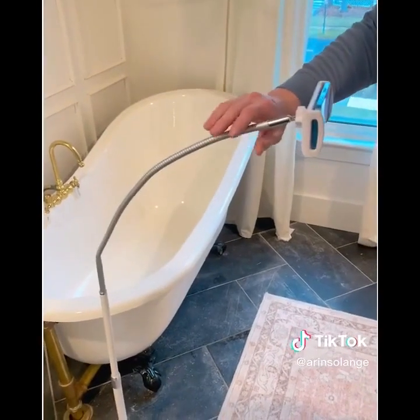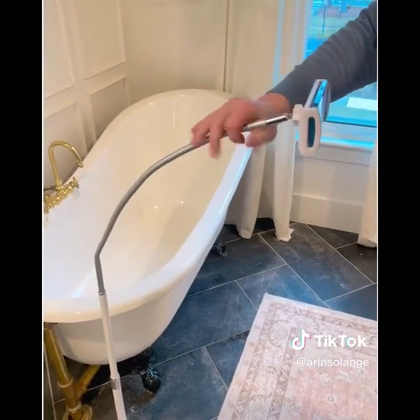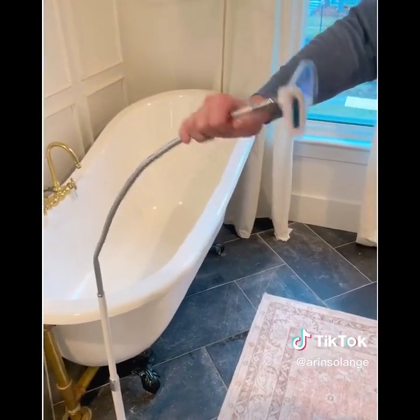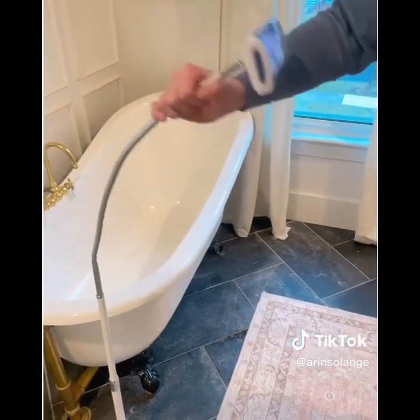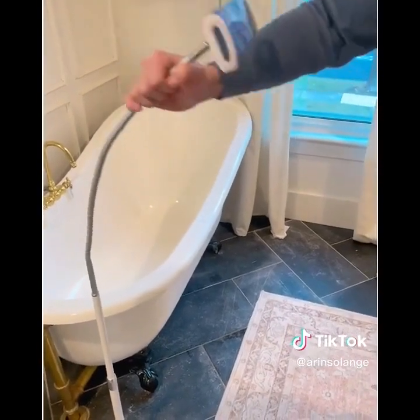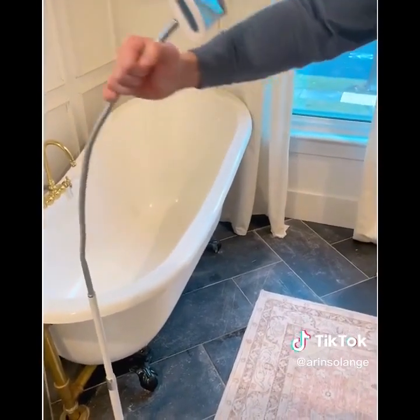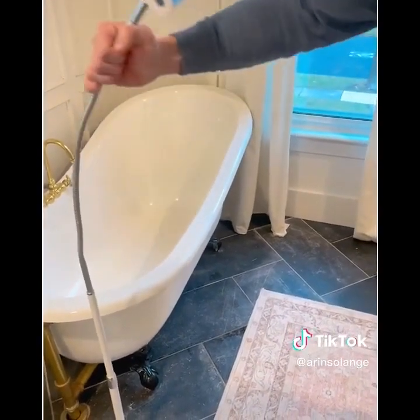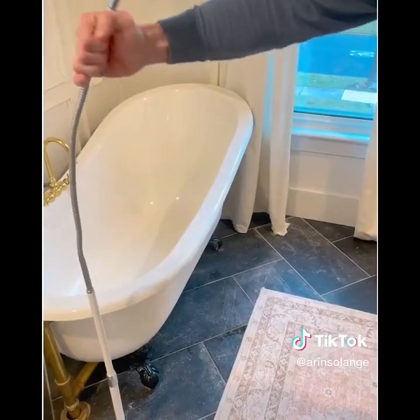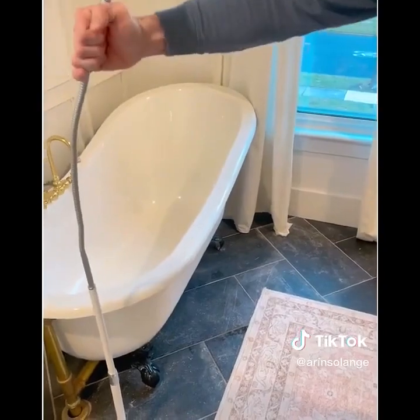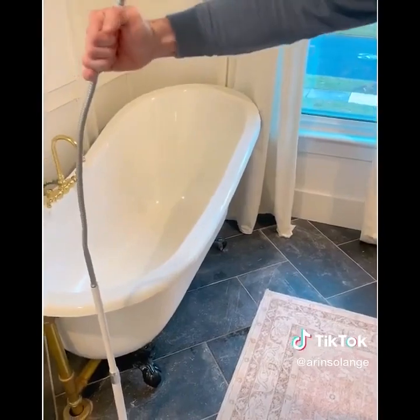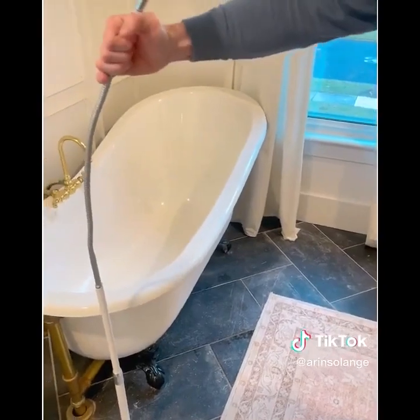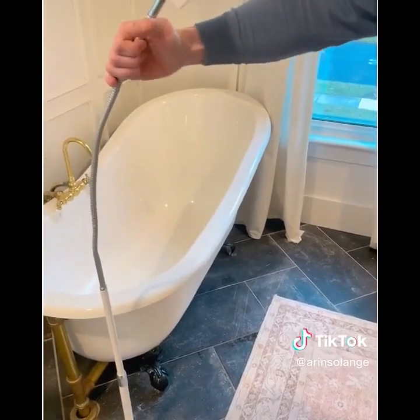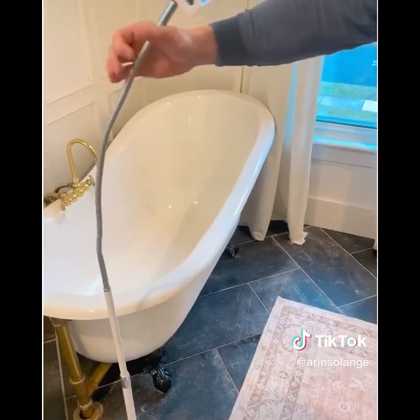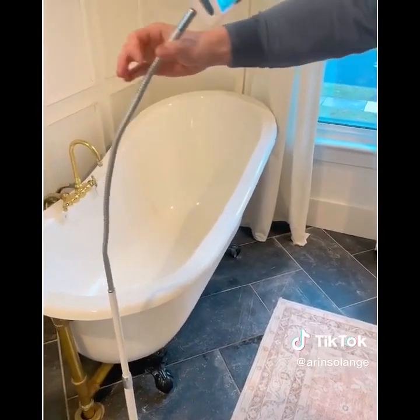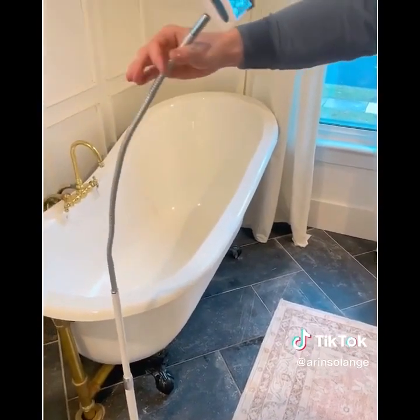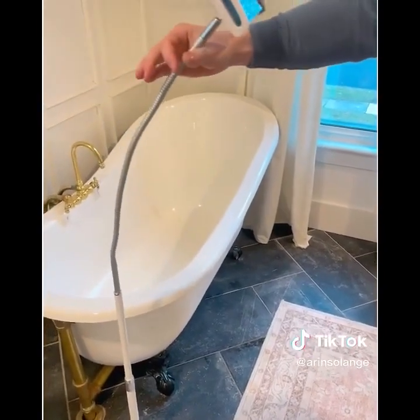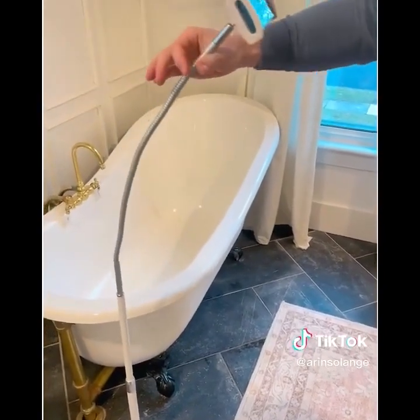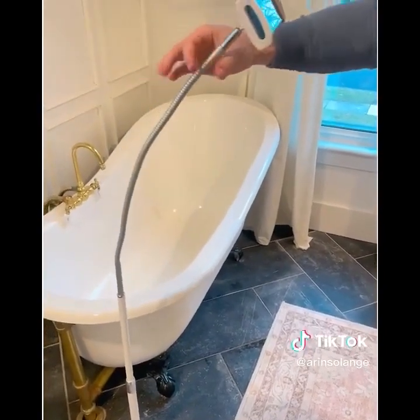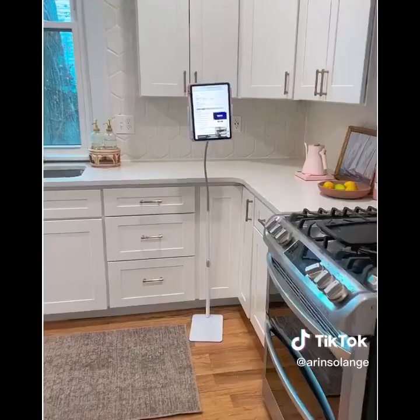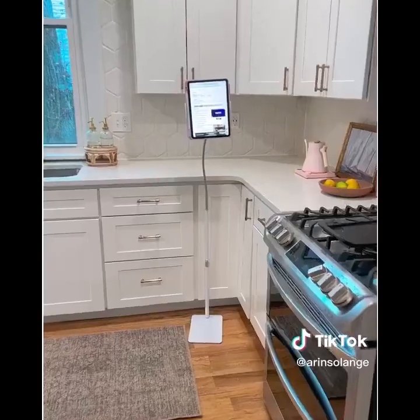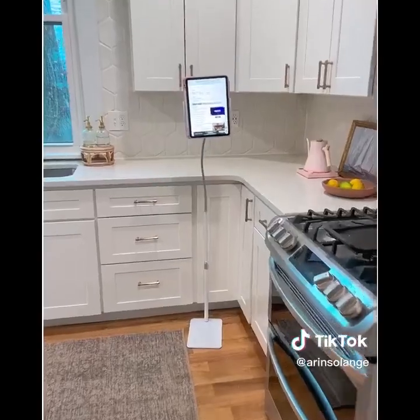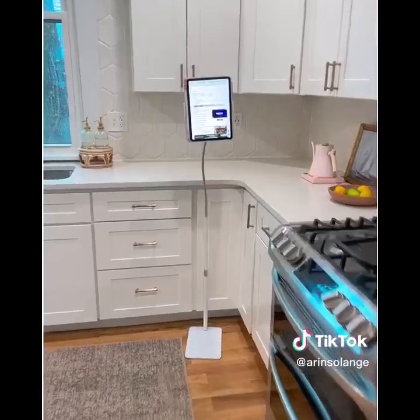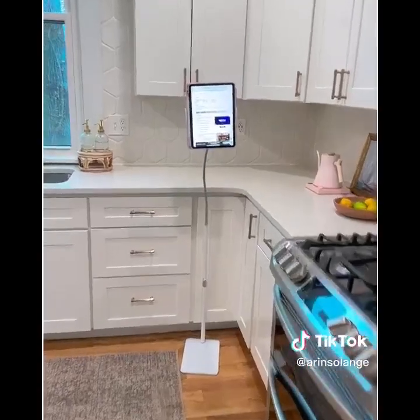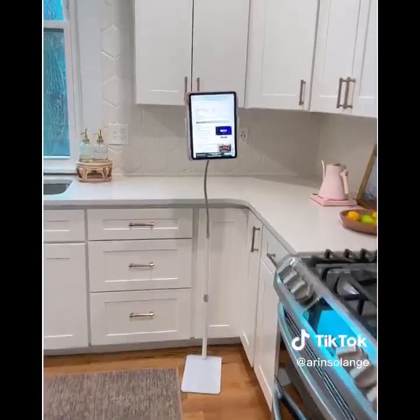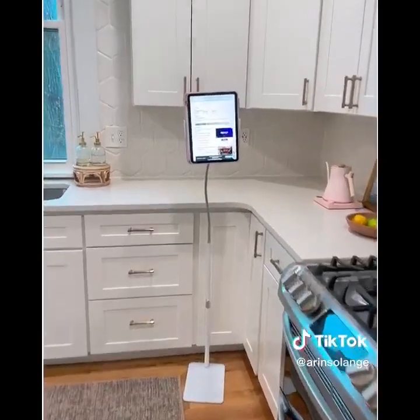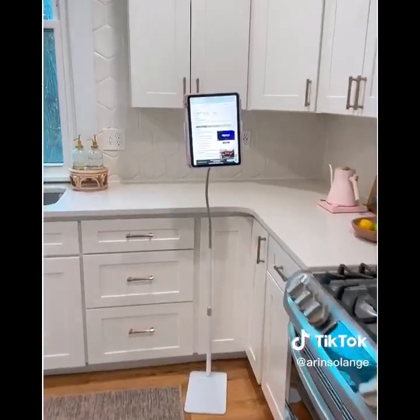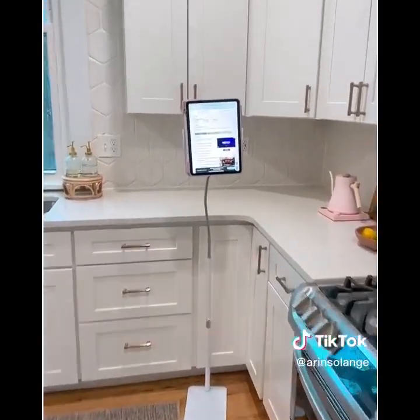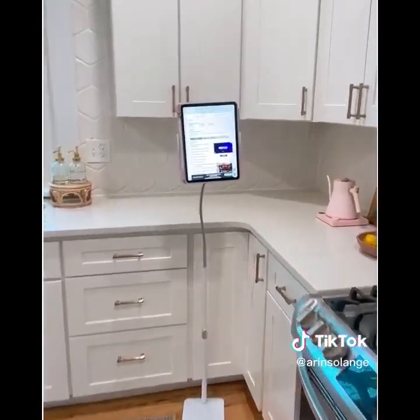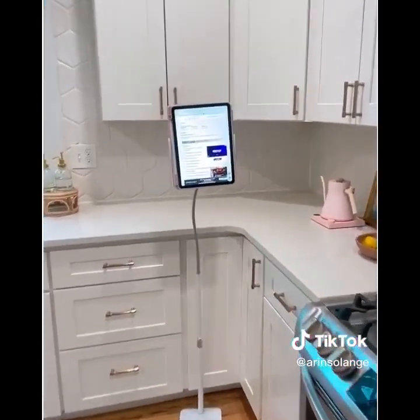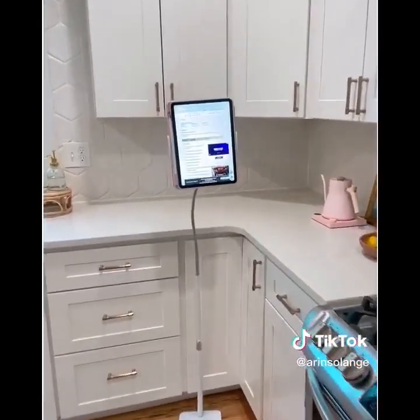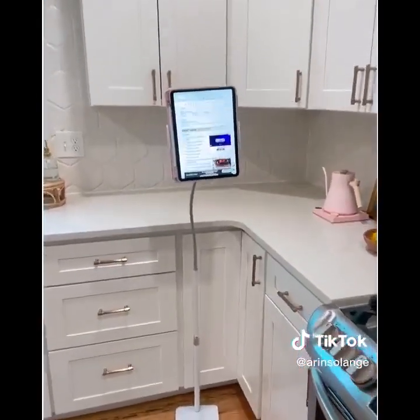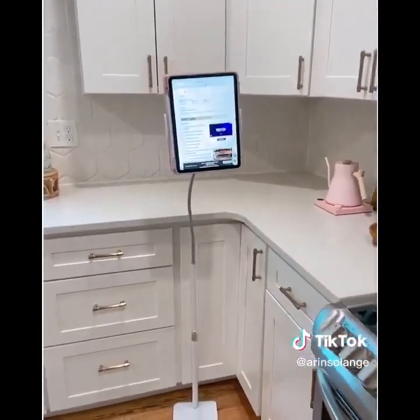Here's a closer look at how the arm bends and the base. Hopefully this can help you in your home as well.